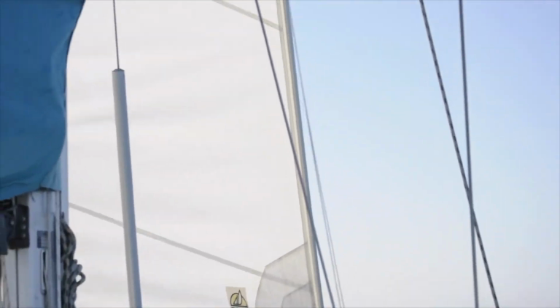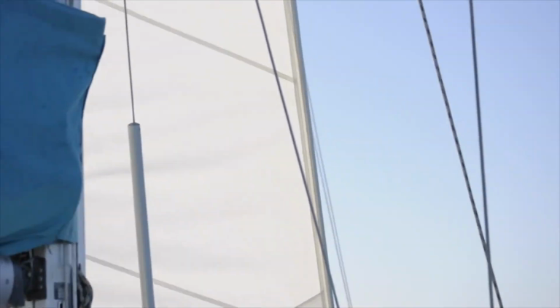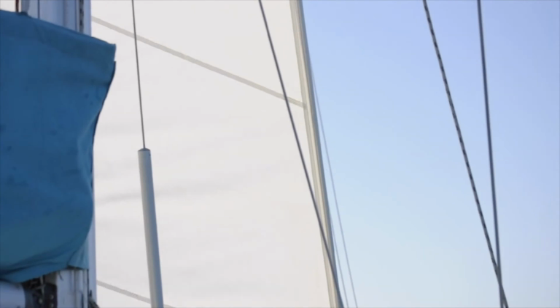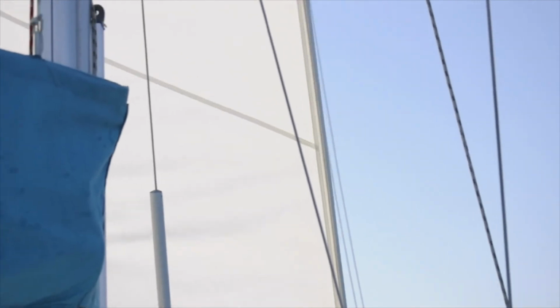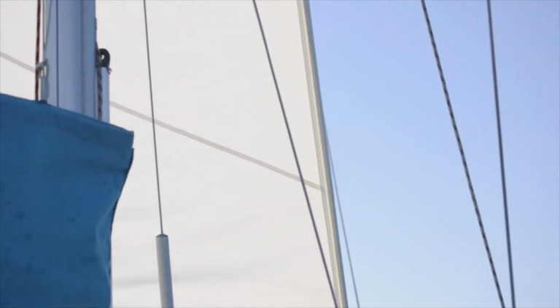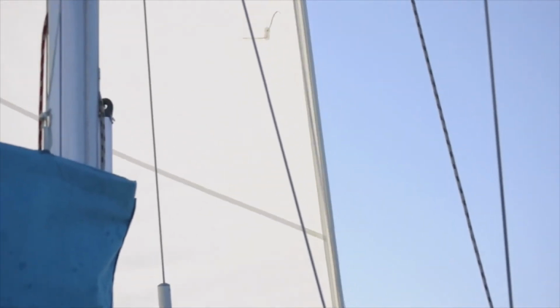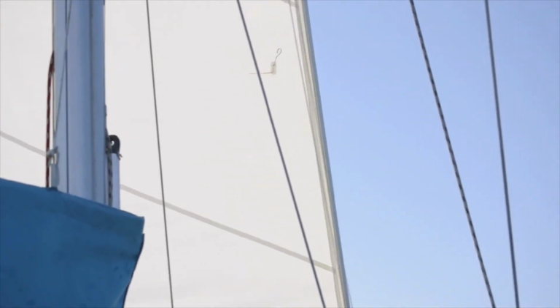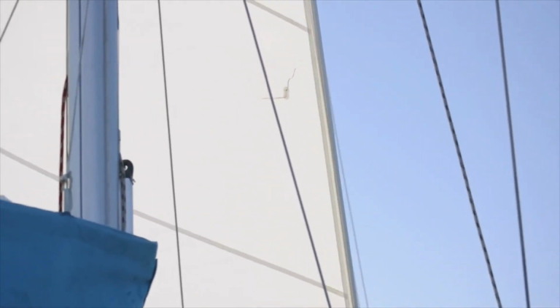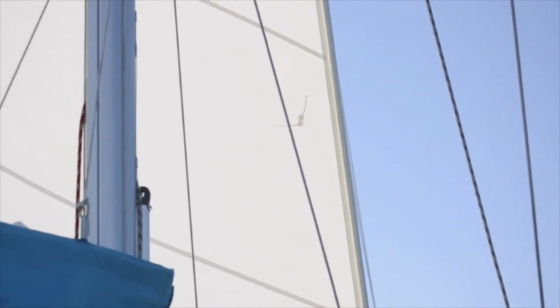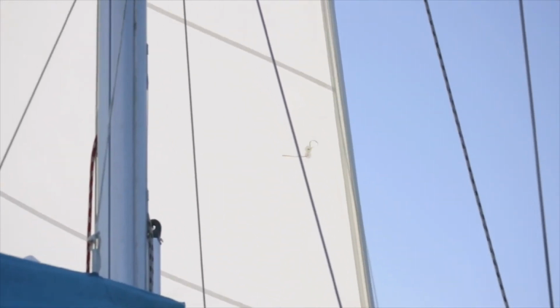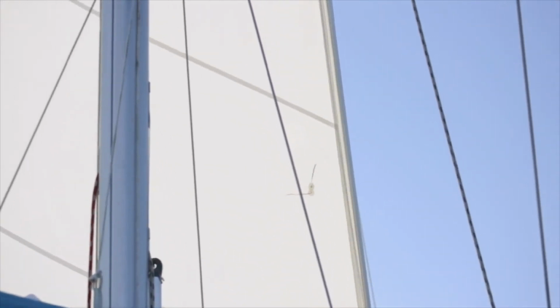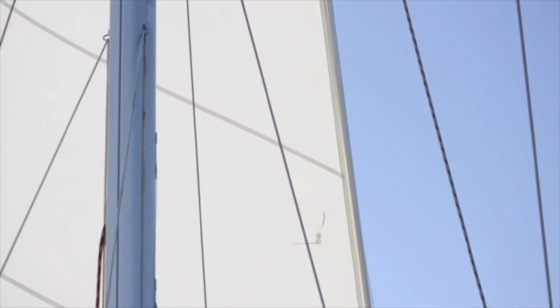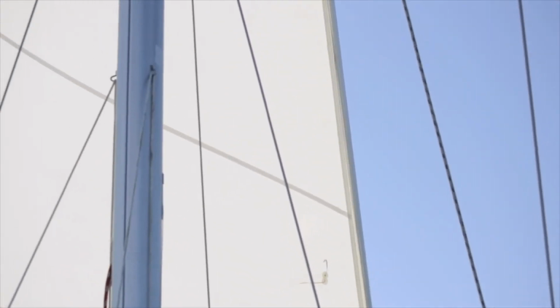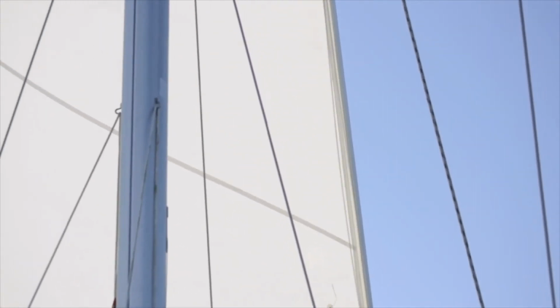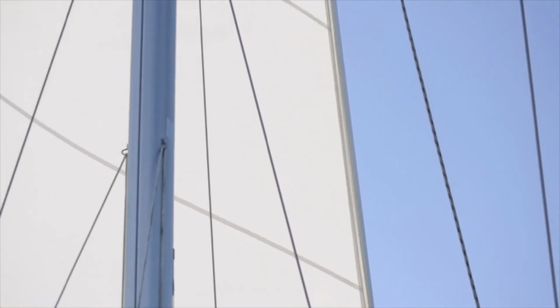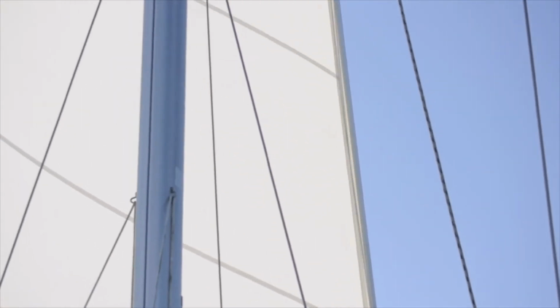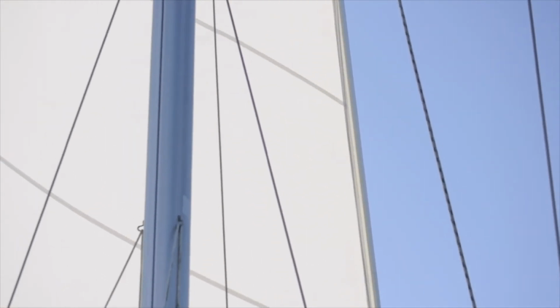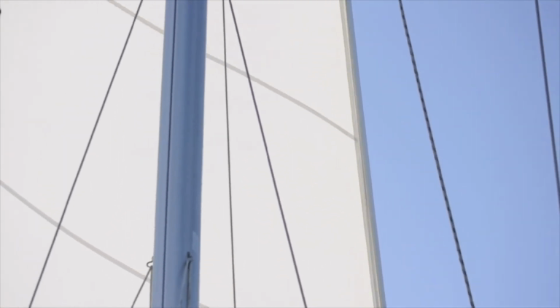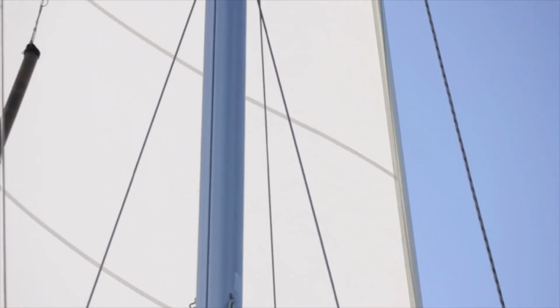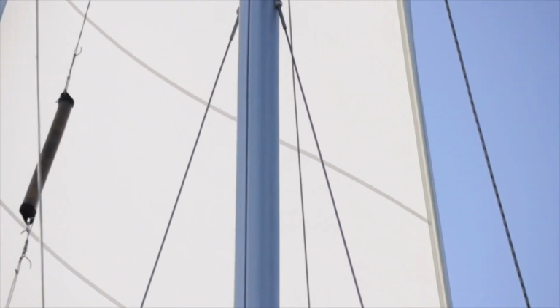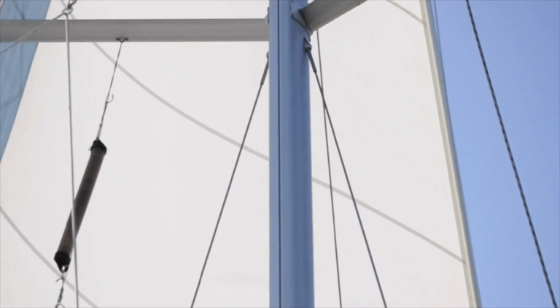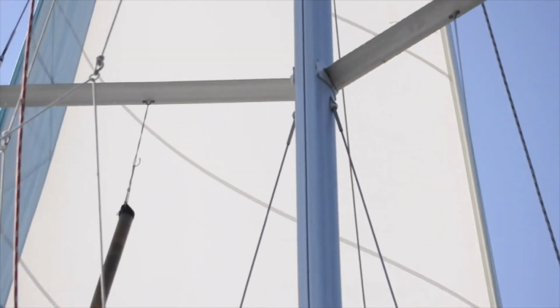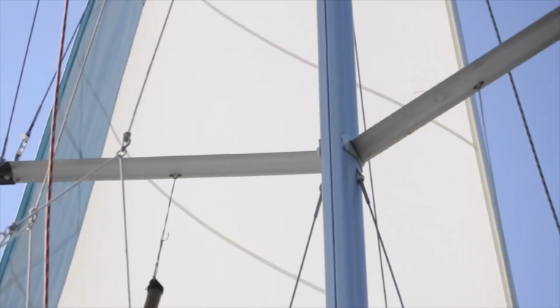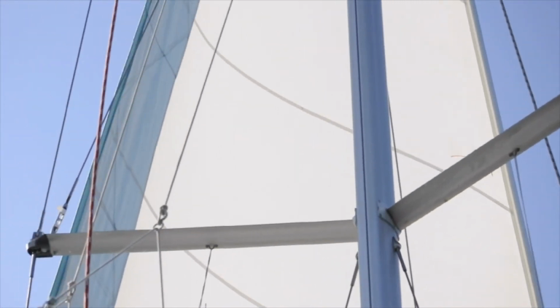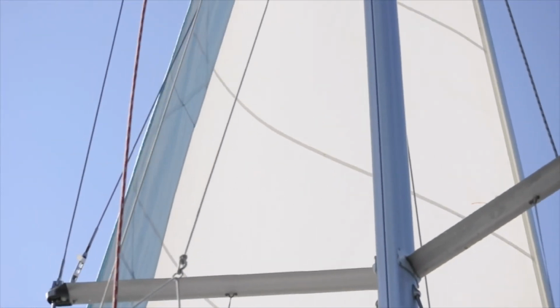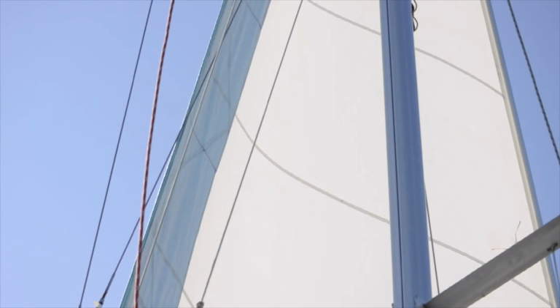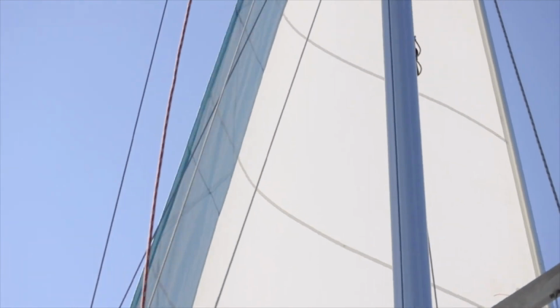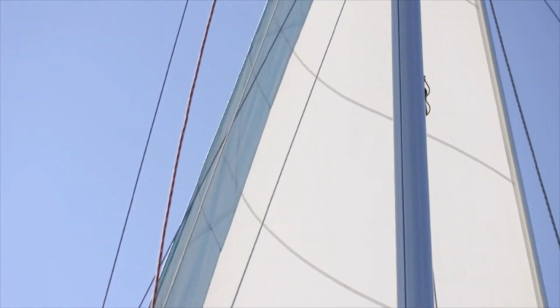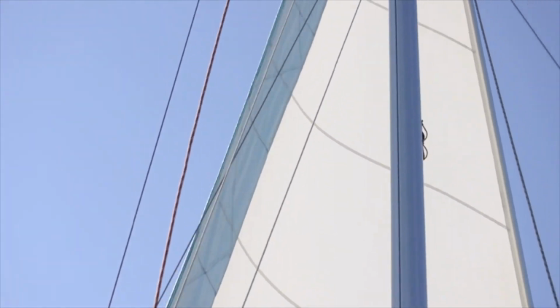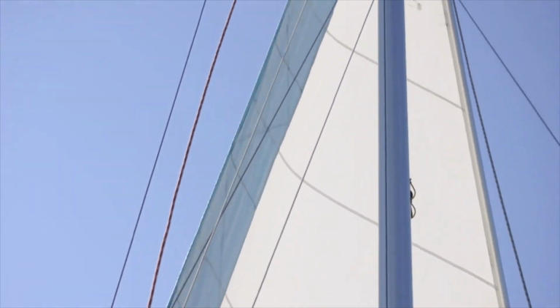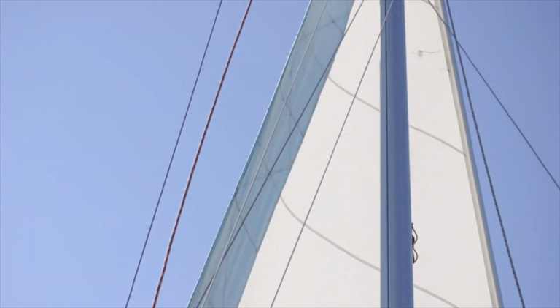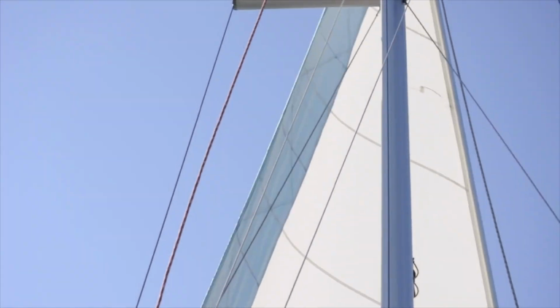We were finally able to take out the Genoa and motor sail down the ICW, and eventually even turn off the engine.